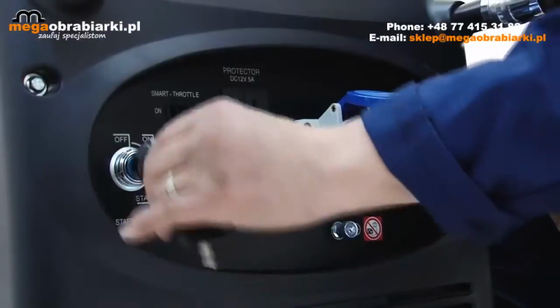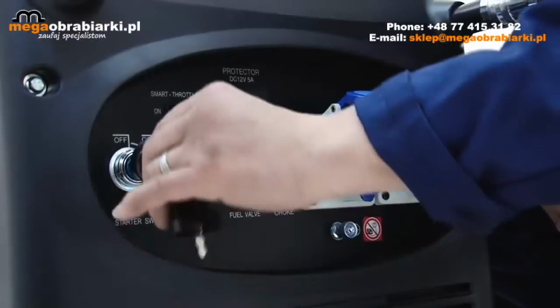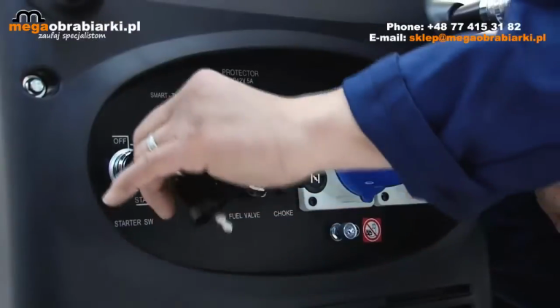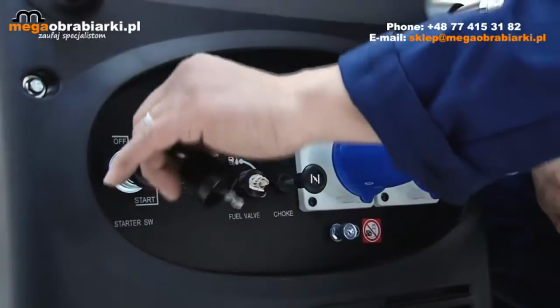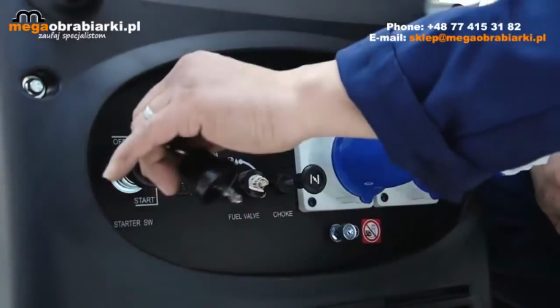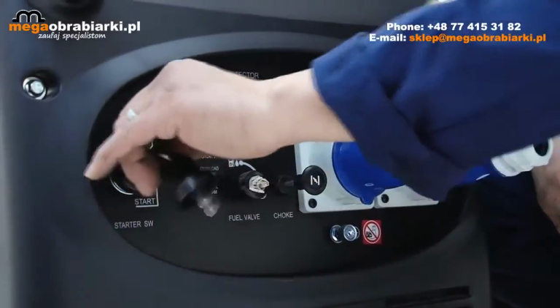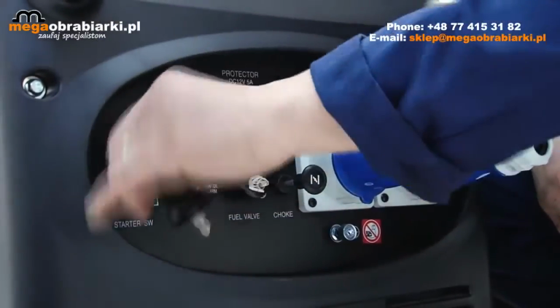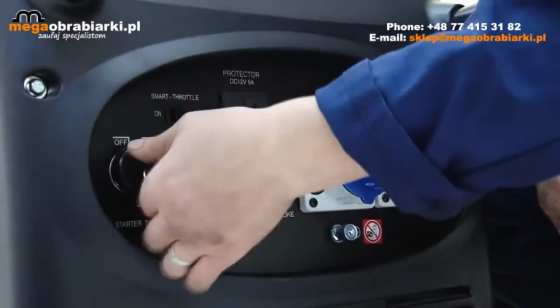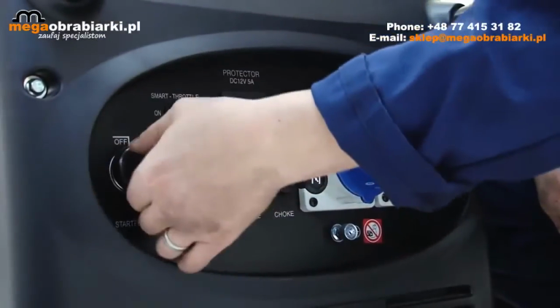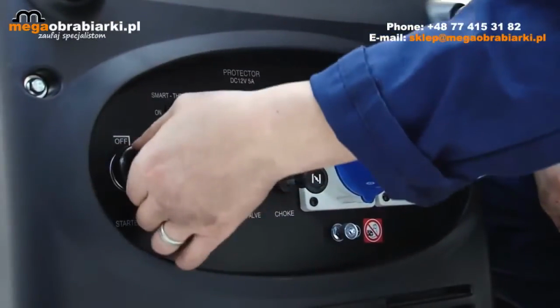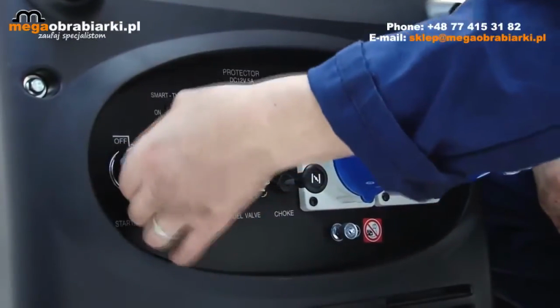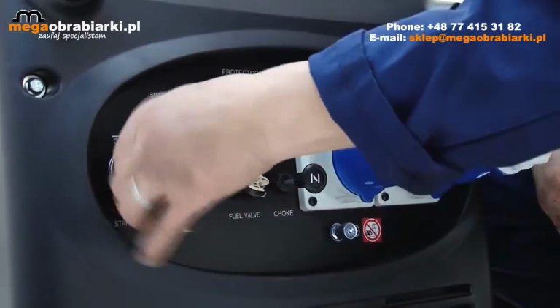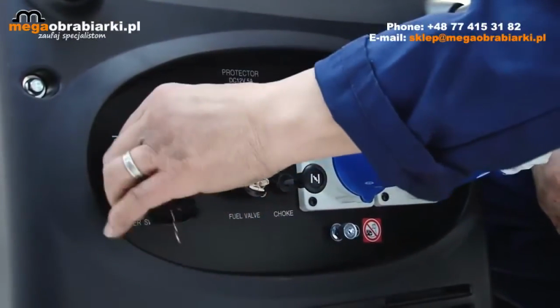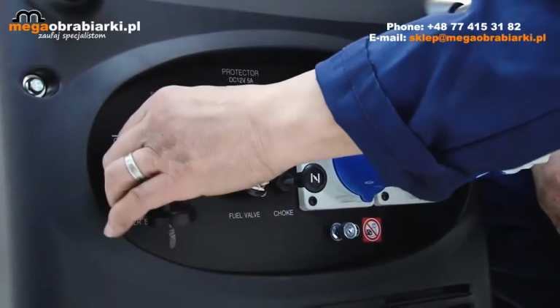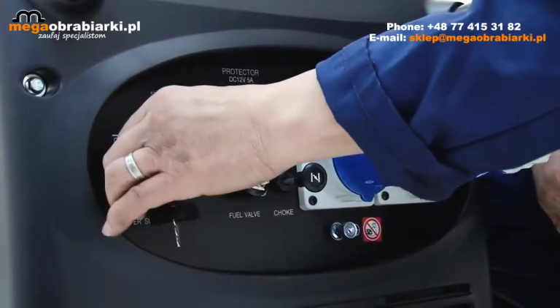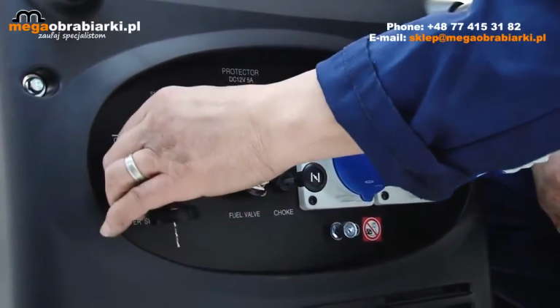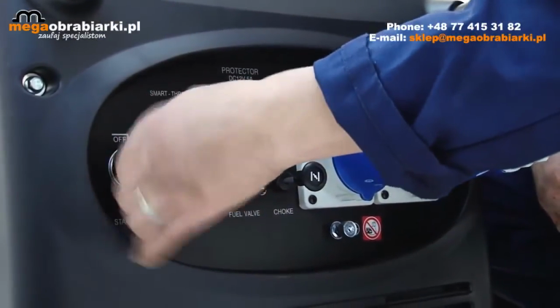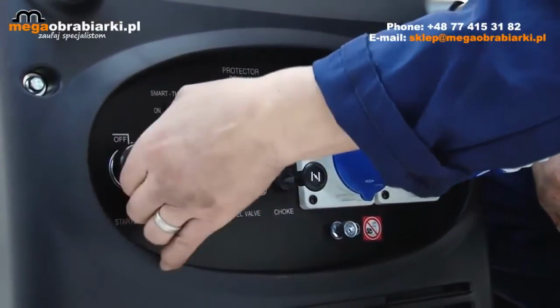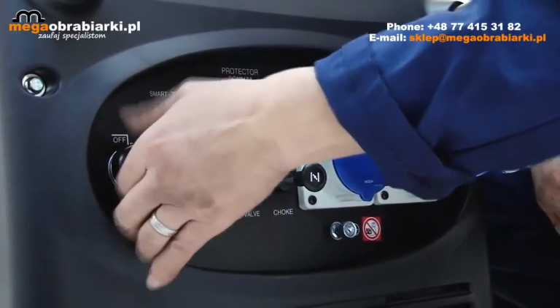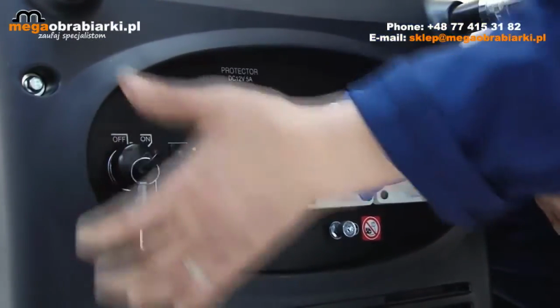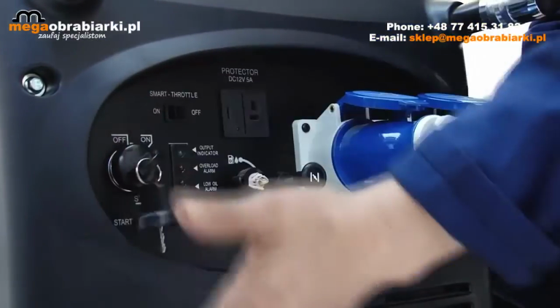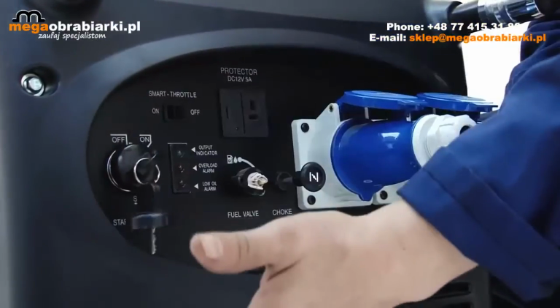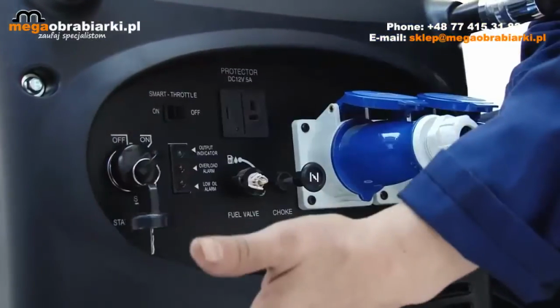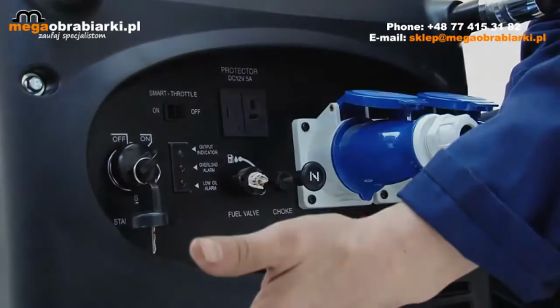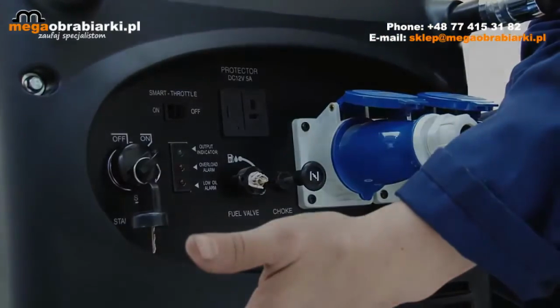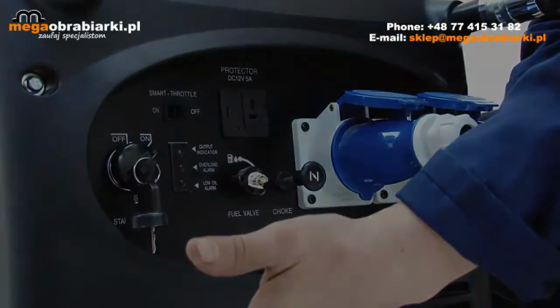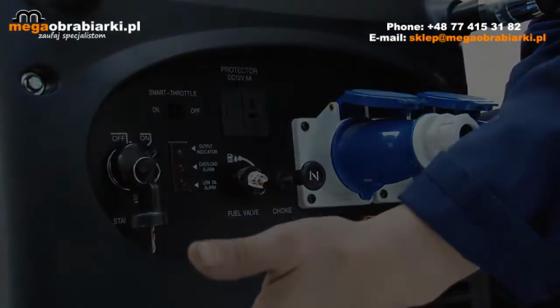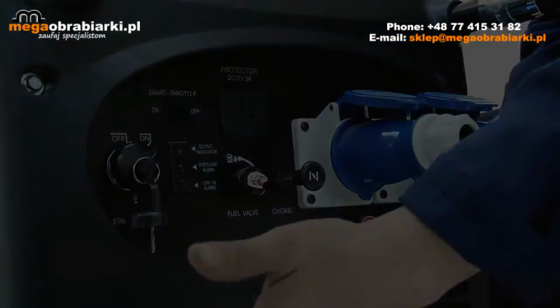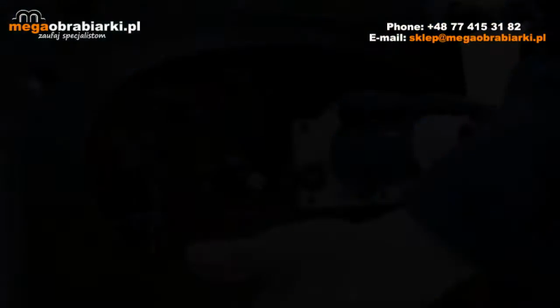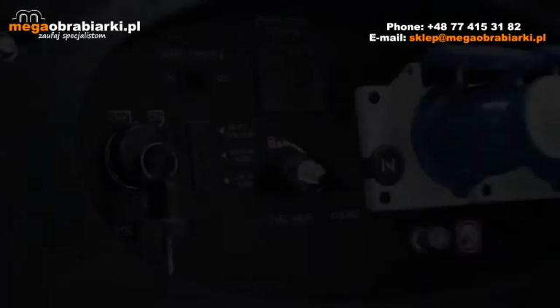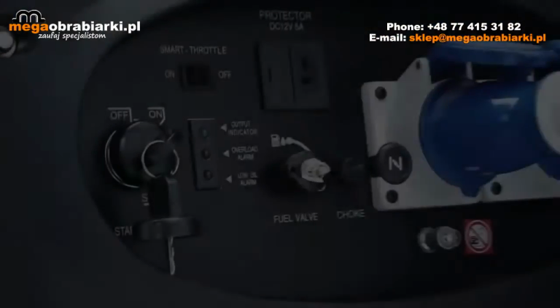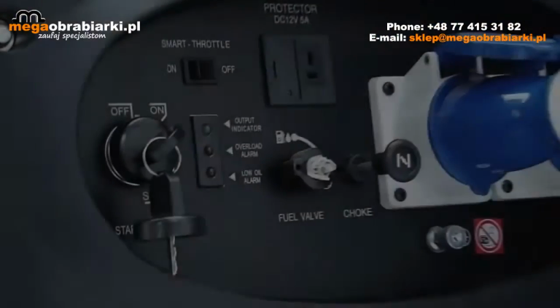First, start the machine up and leave it to run for five minutes to come to temperature.